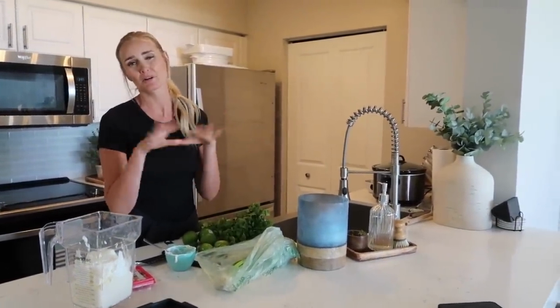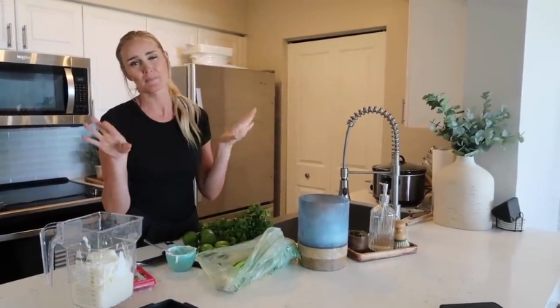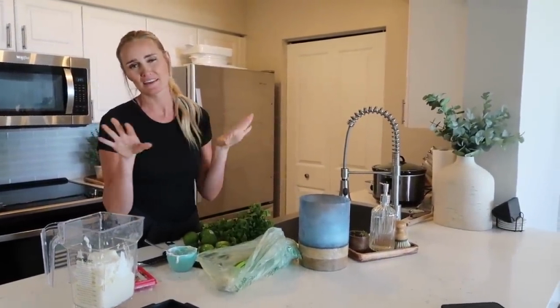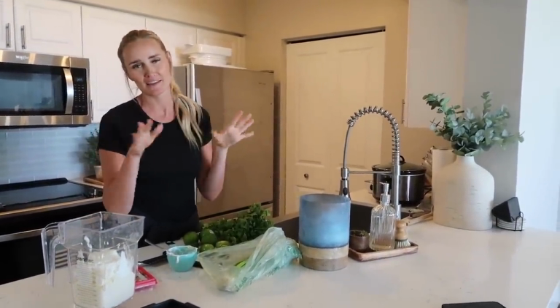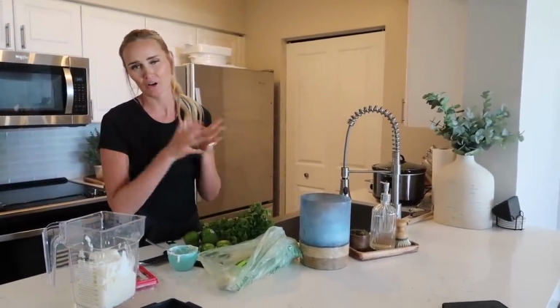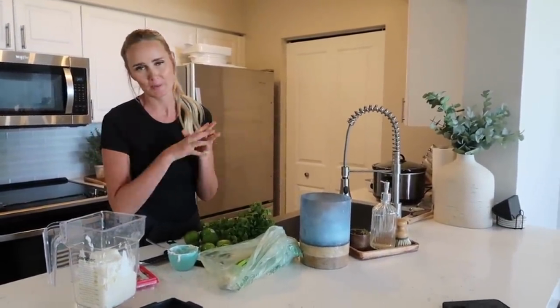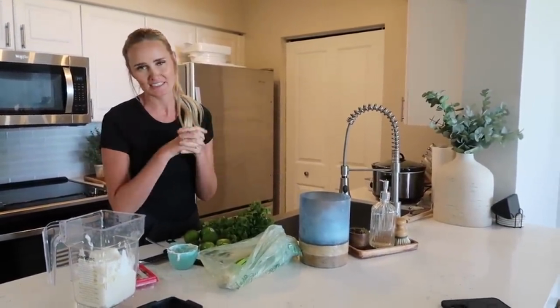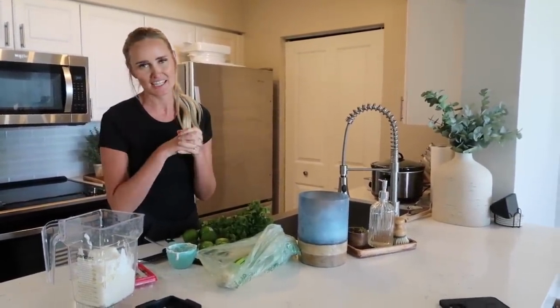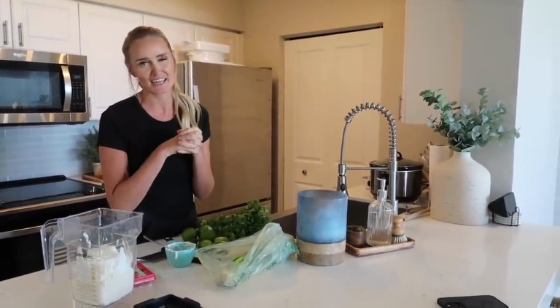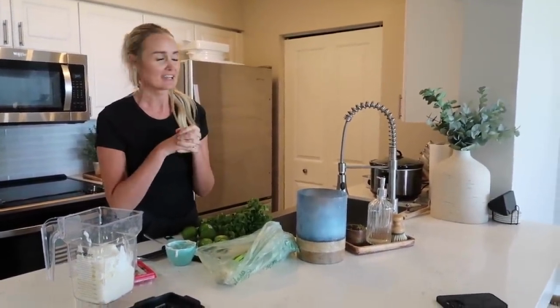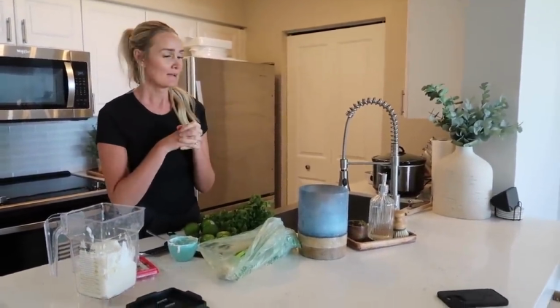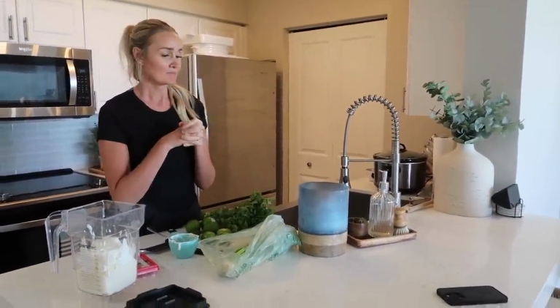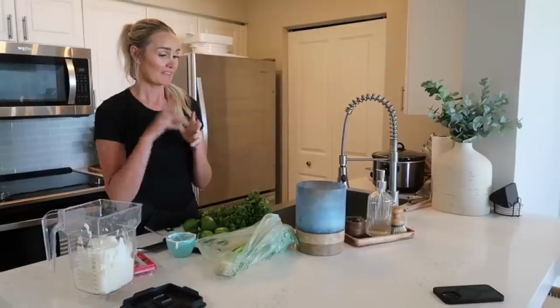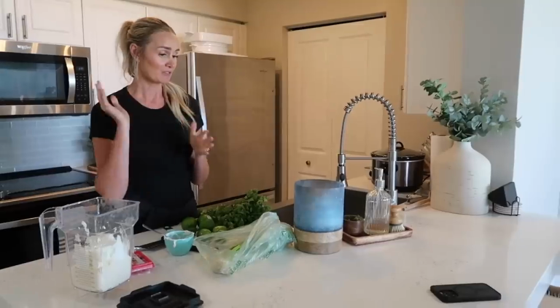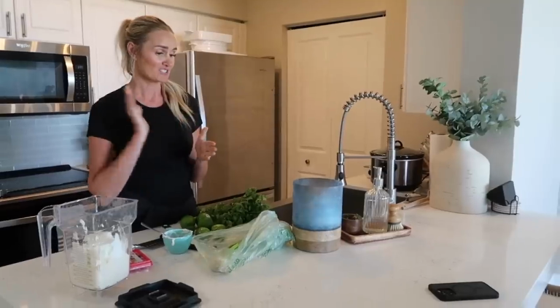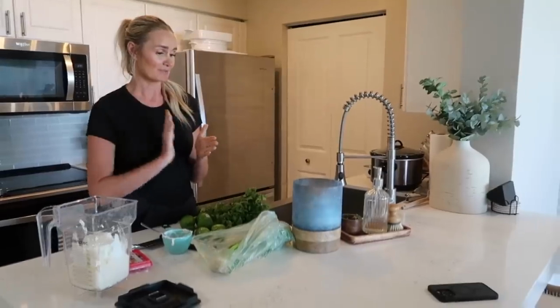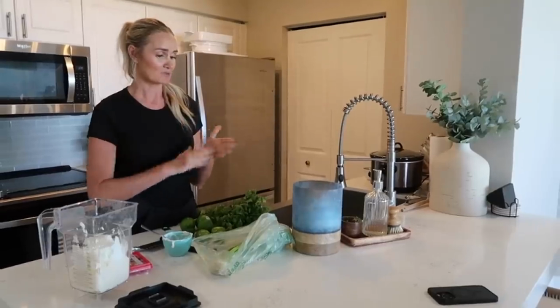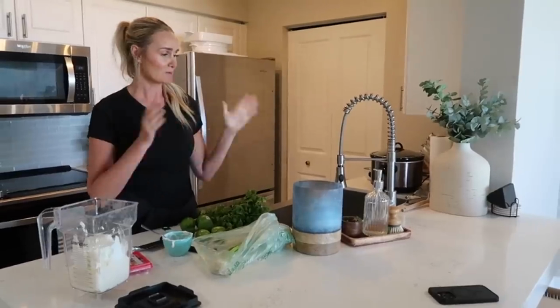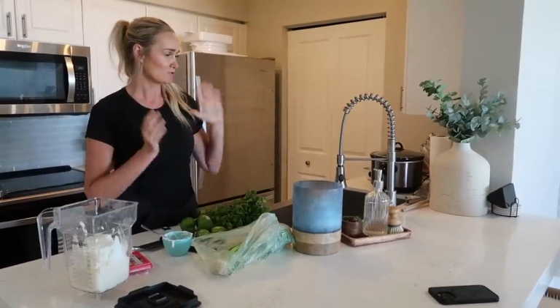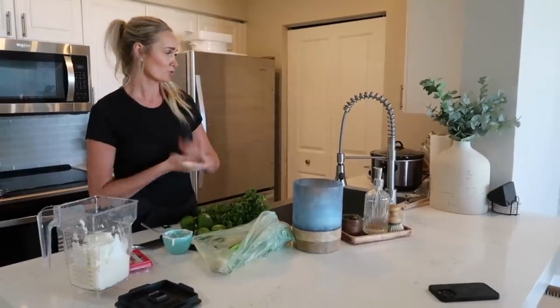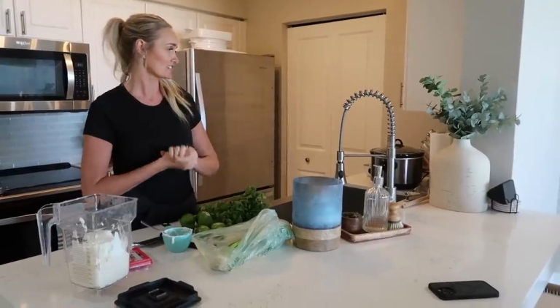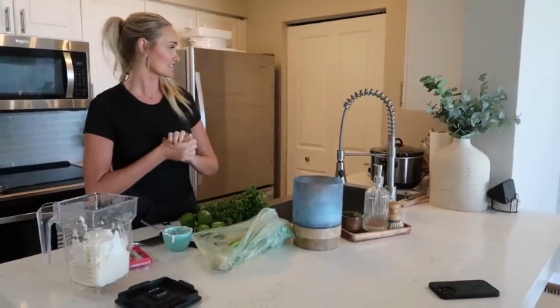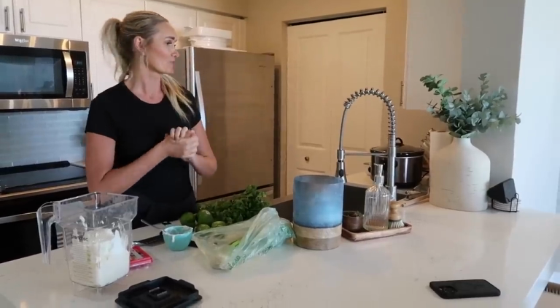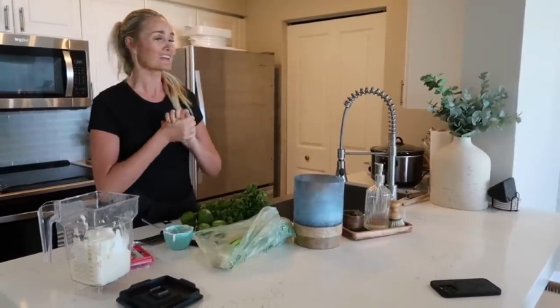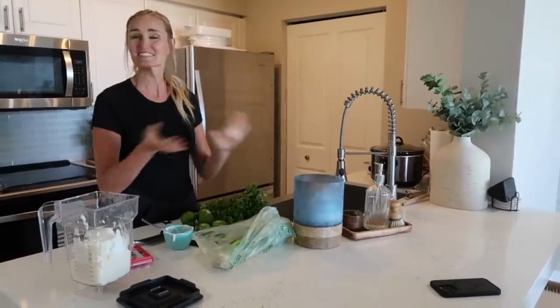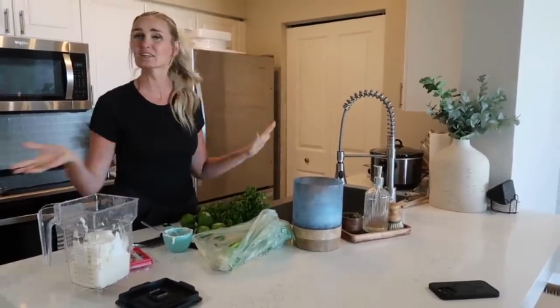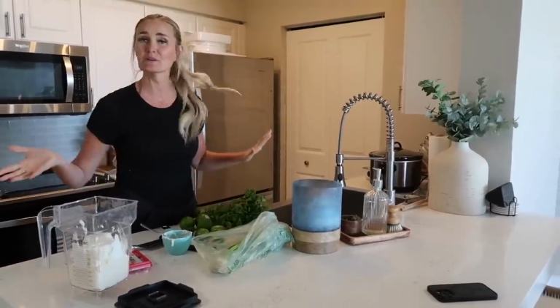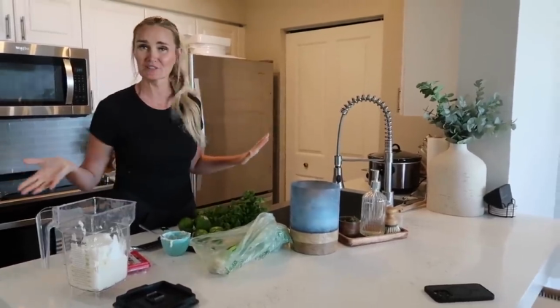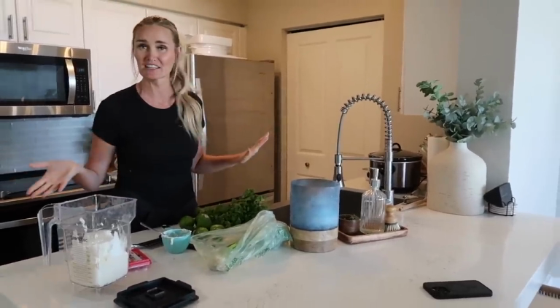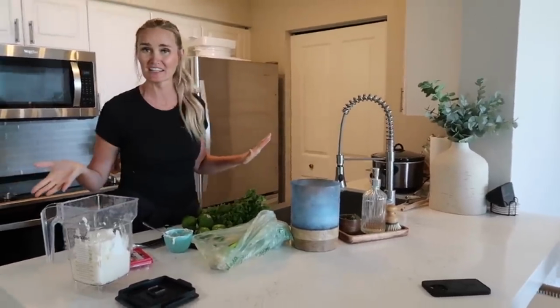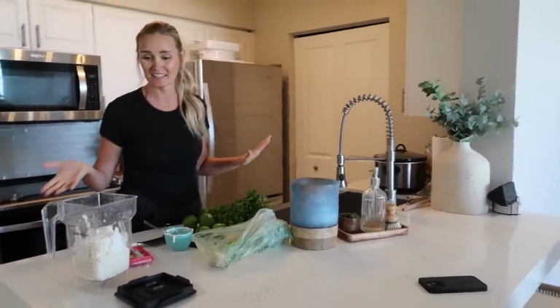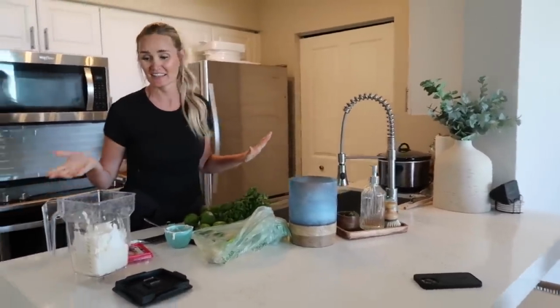I'm gonna make some rice and some beans, and I did cheat — I bought some pico and guac, I'm not making those homemade today. We also have some chips. It's gonna be really good.